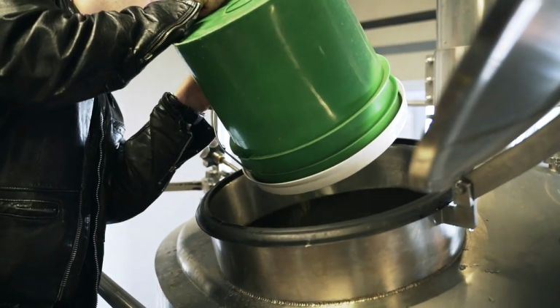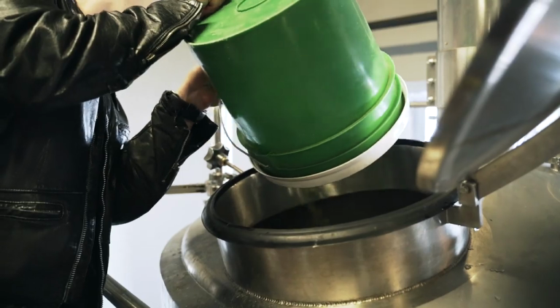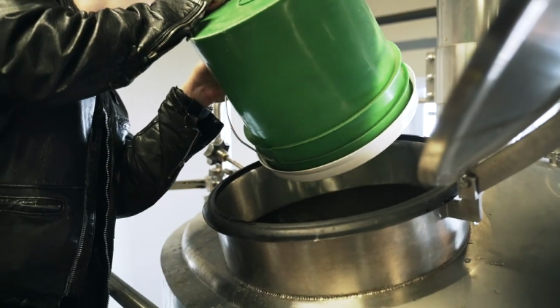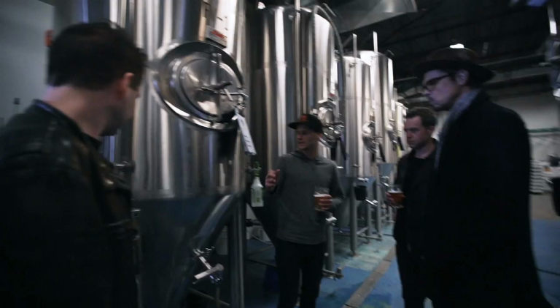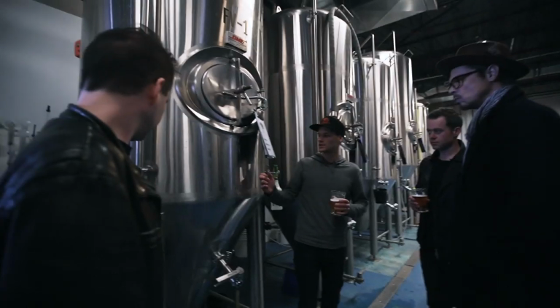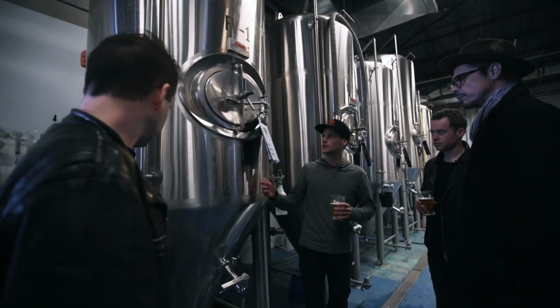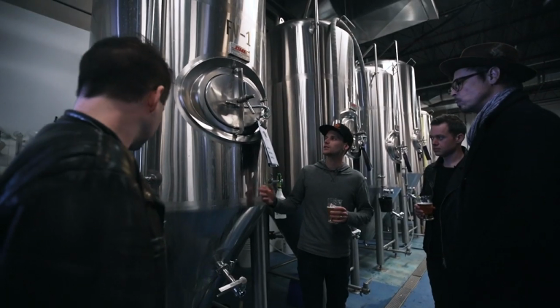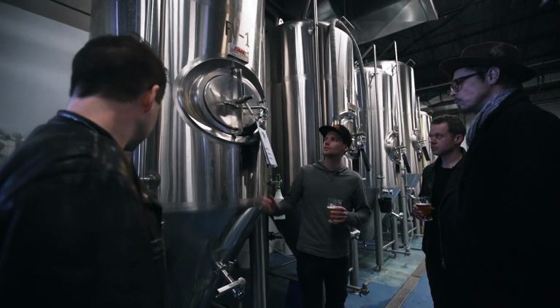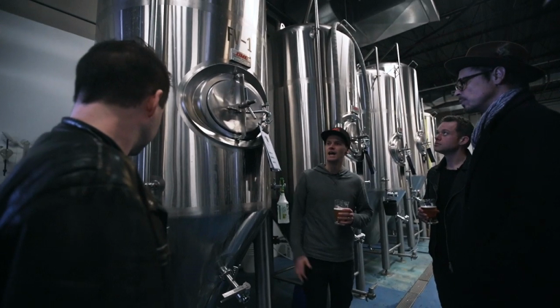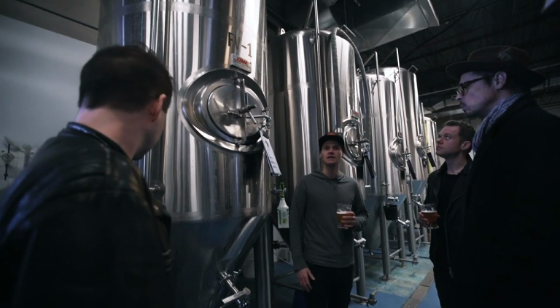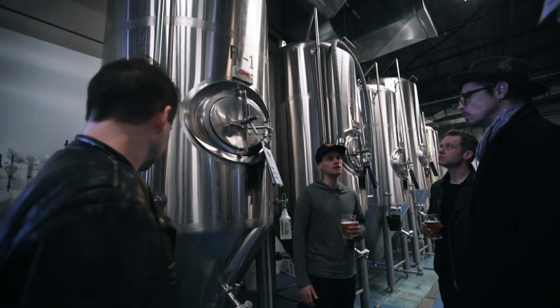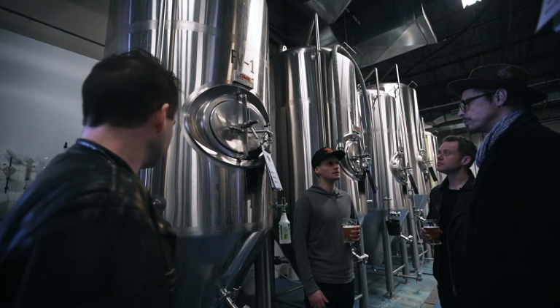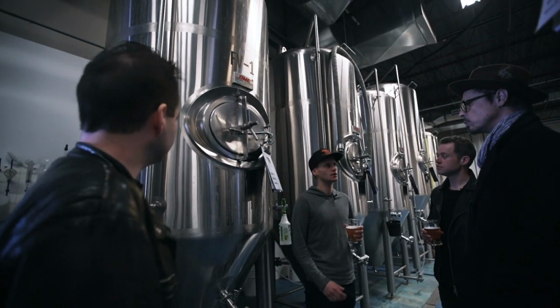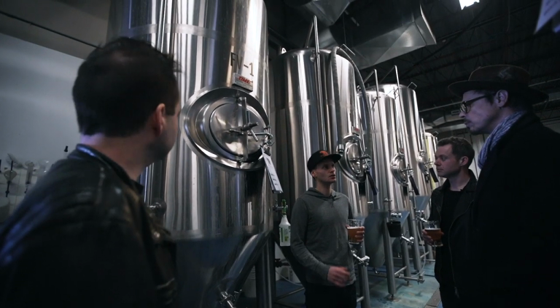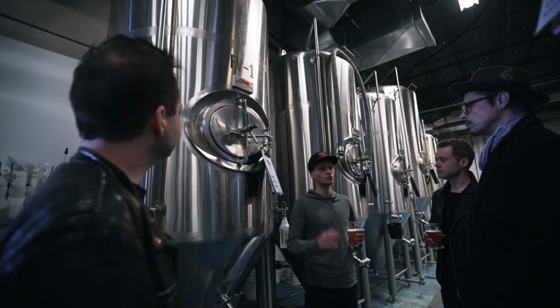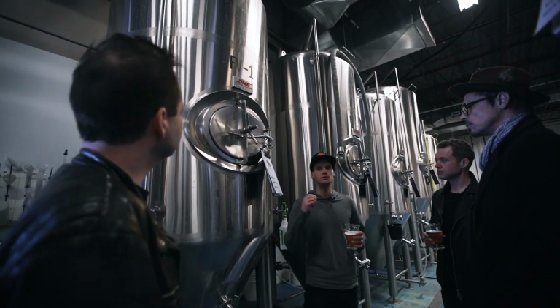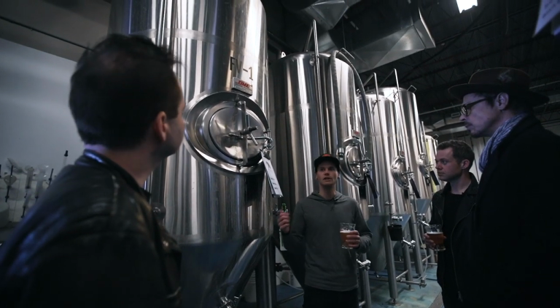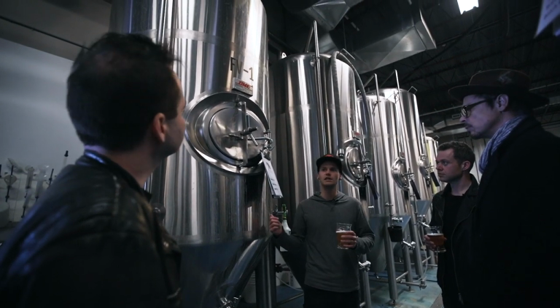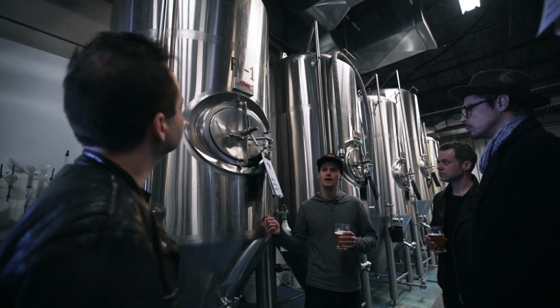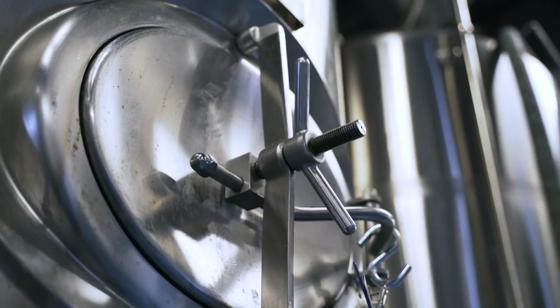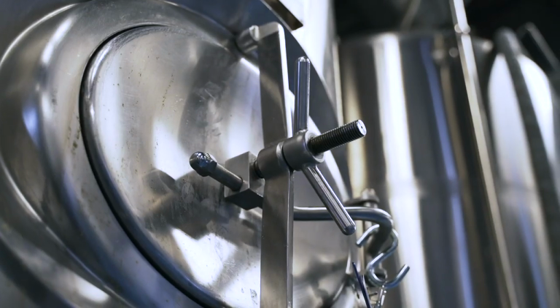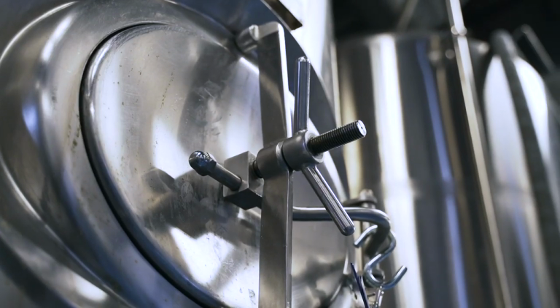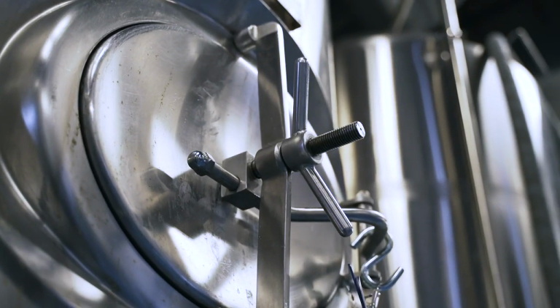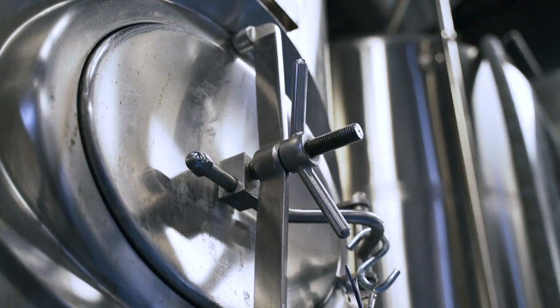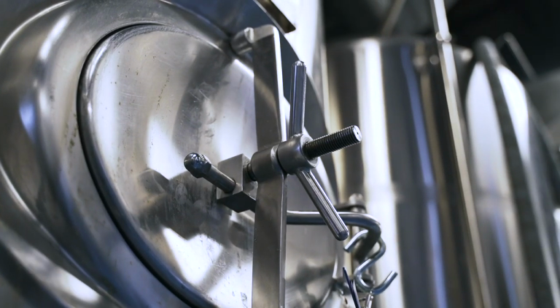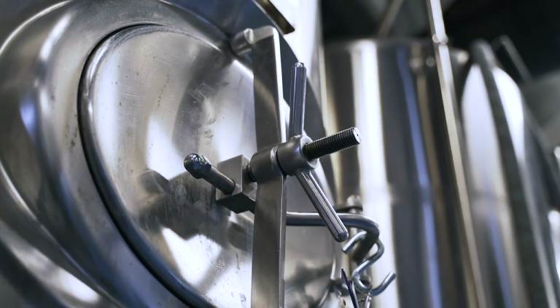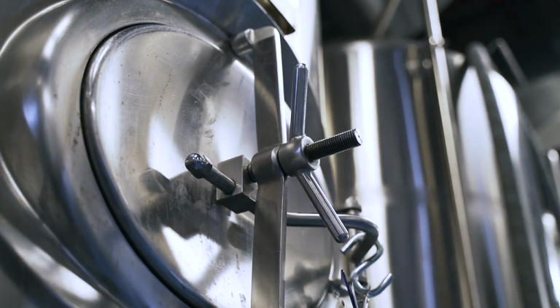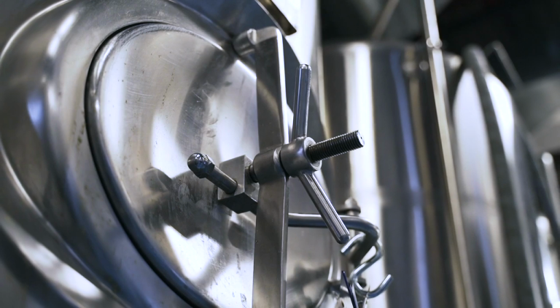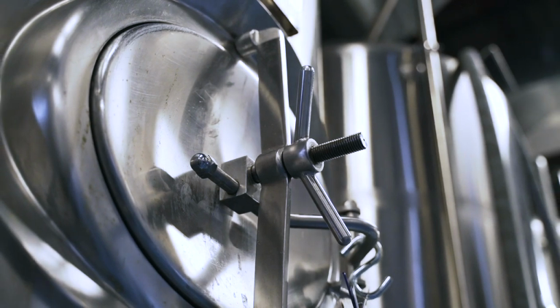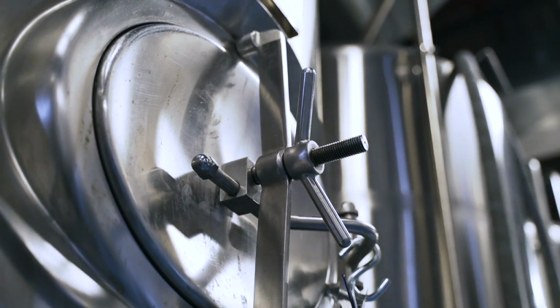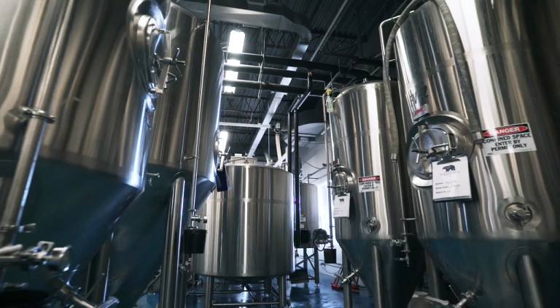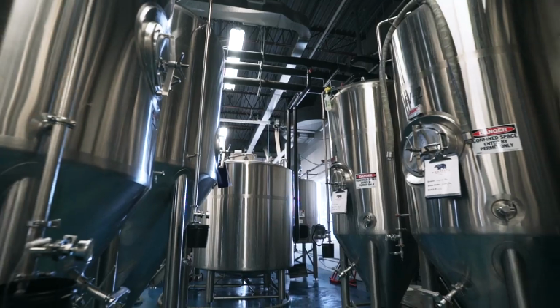Once it goes into here, this is when we add the yeast. So at this point in time, this is actually when beer is beer.